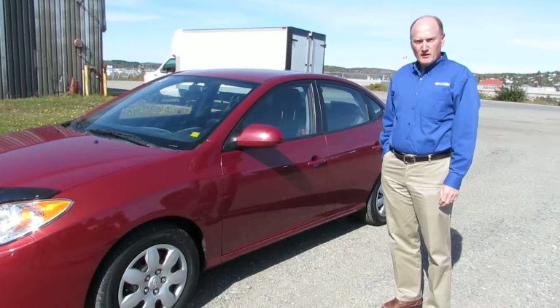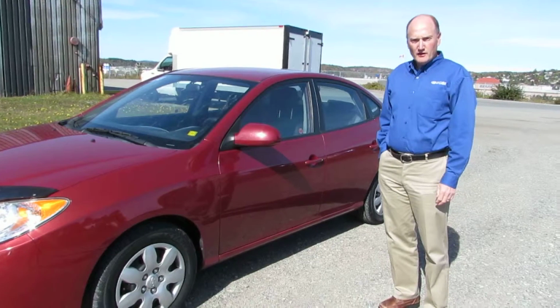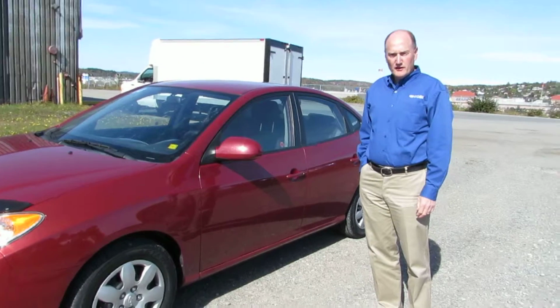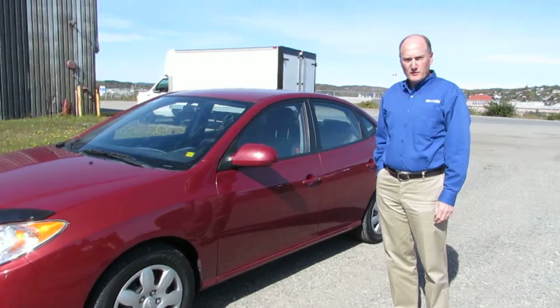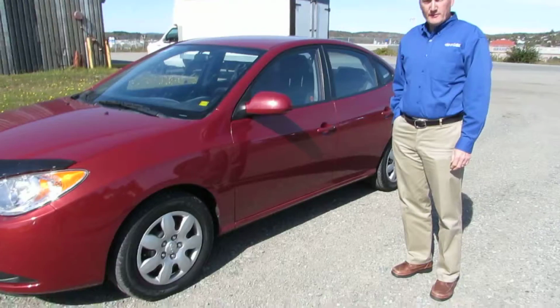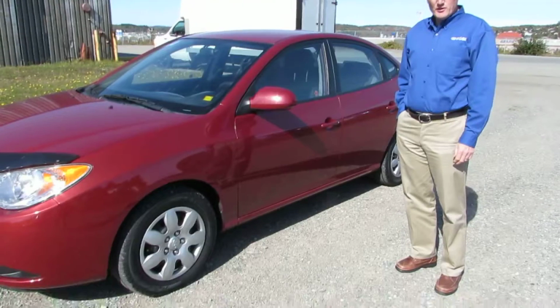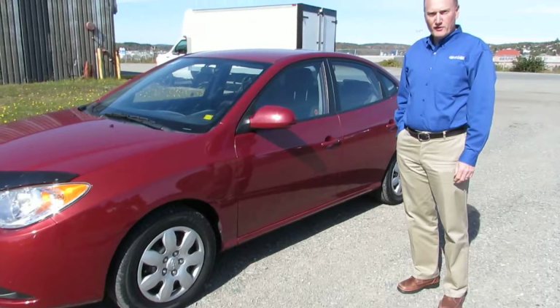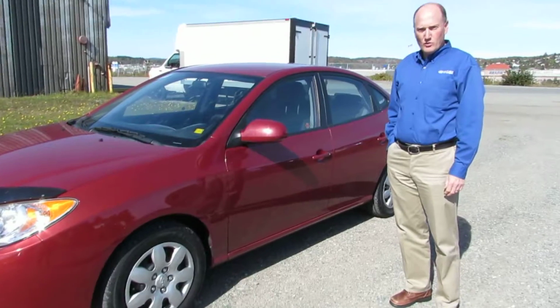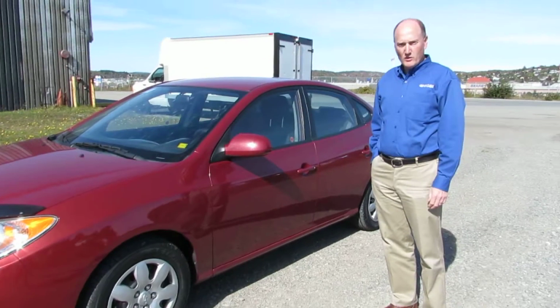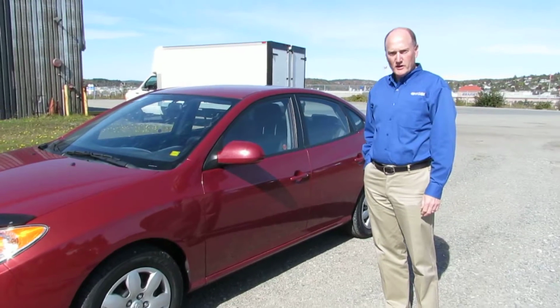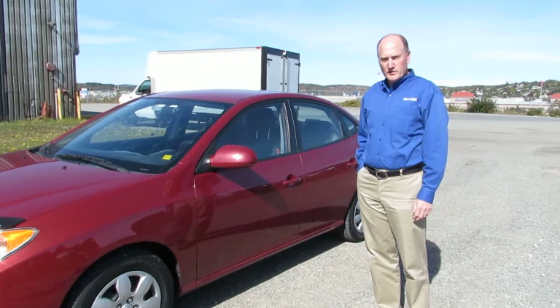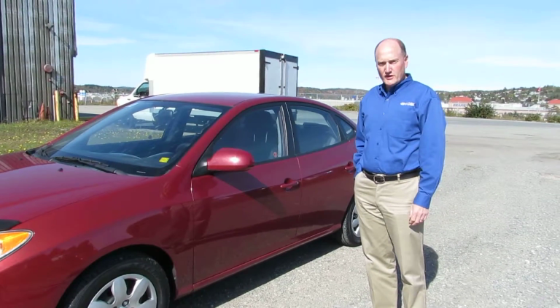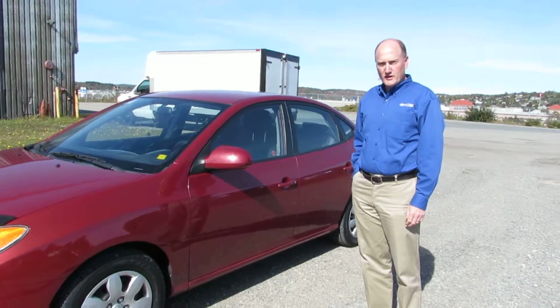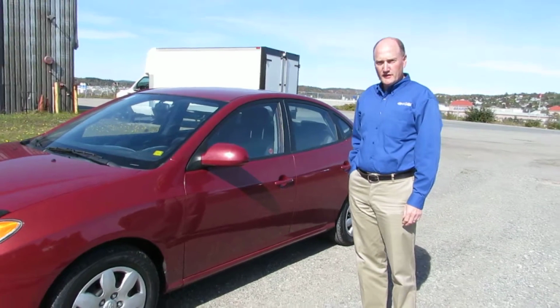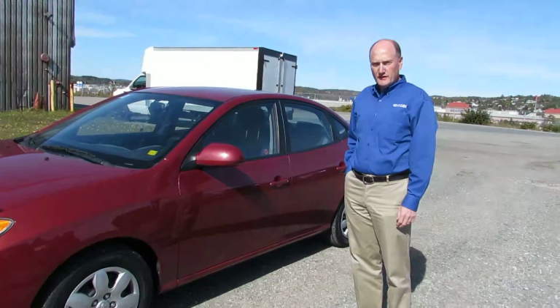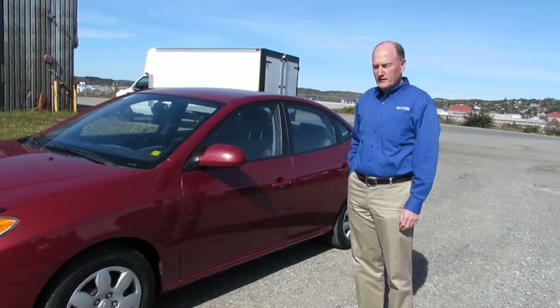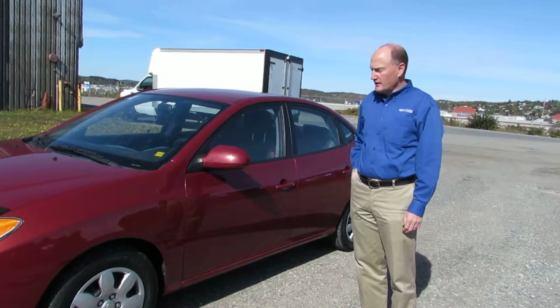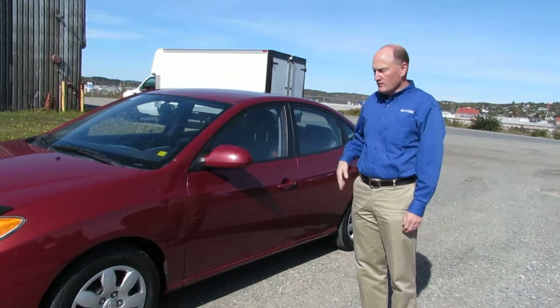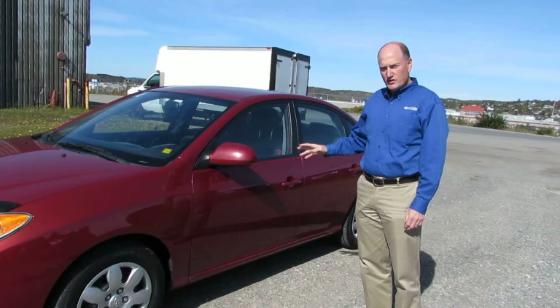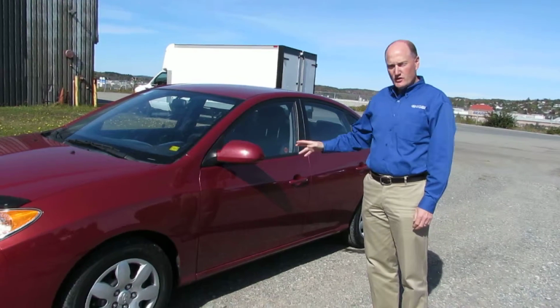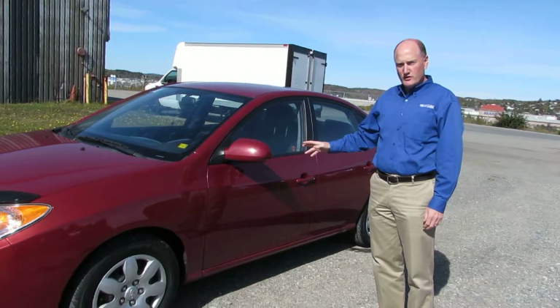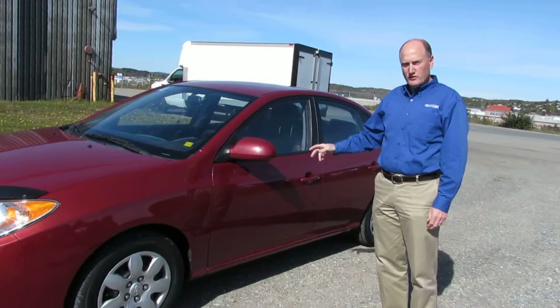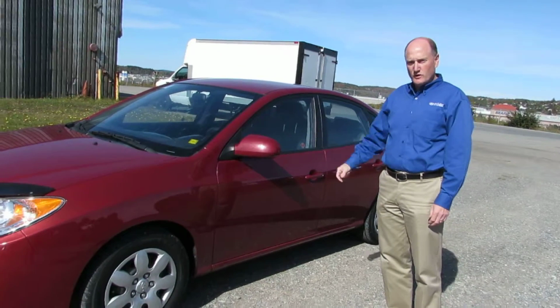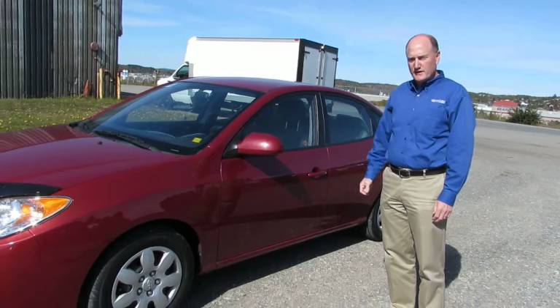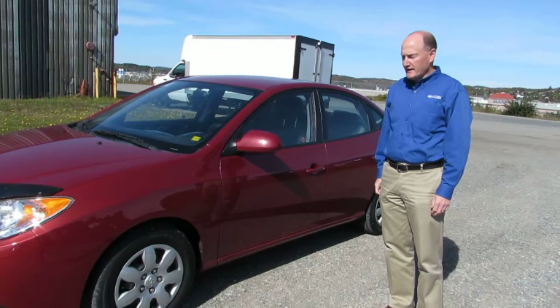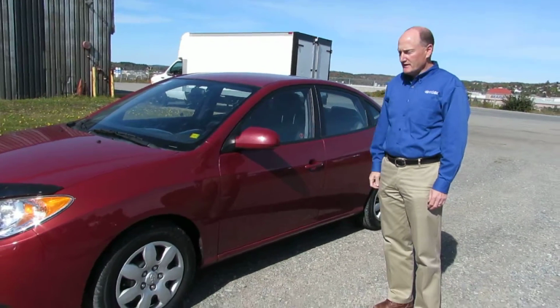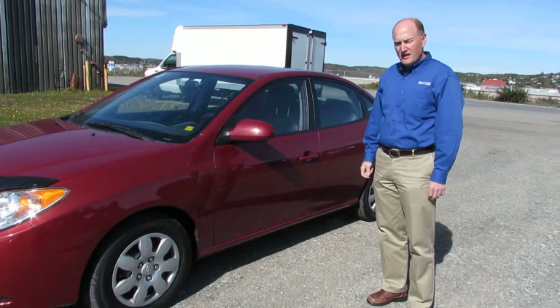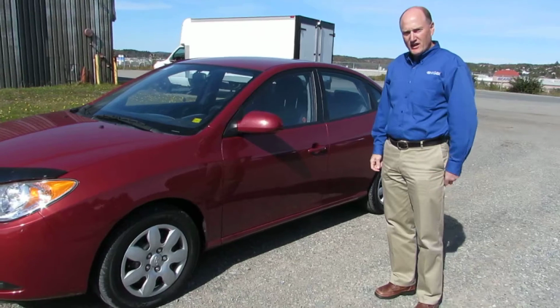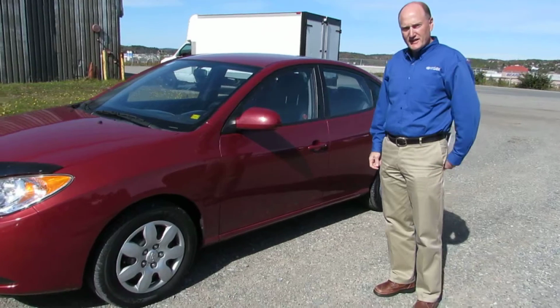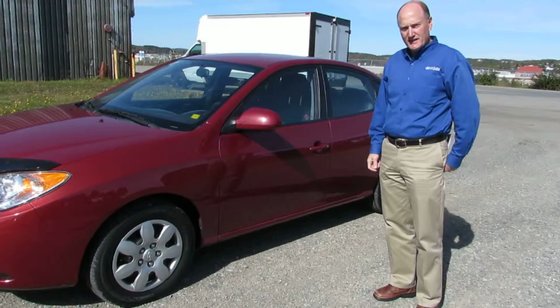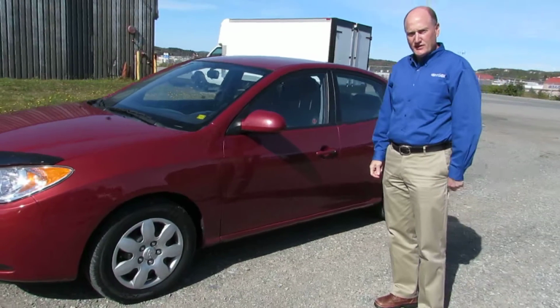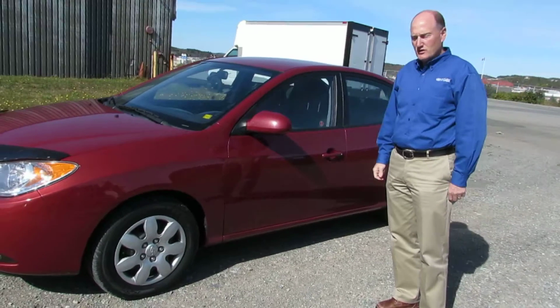Hi there, my name is Mark Farwell. Welcome to St. John Hyundai. Today I want to show you the 2010 Hyundai Elantra.